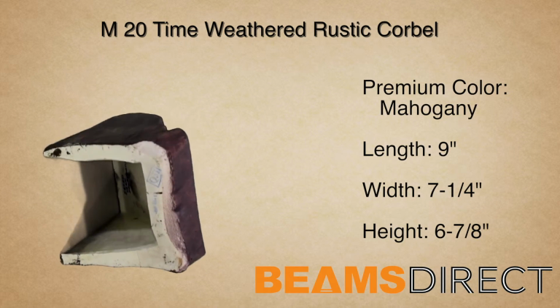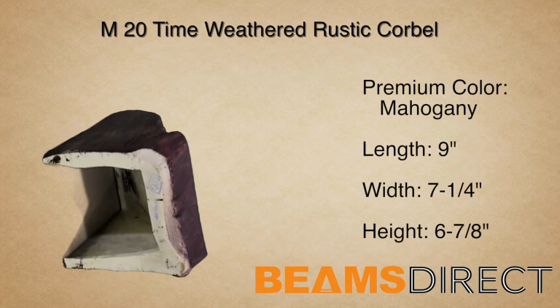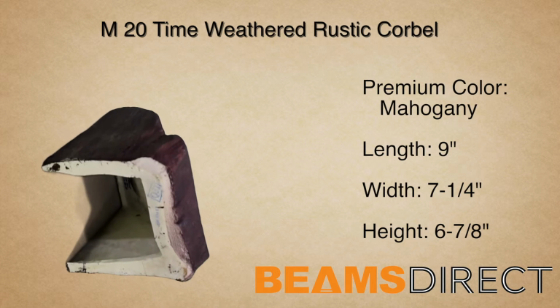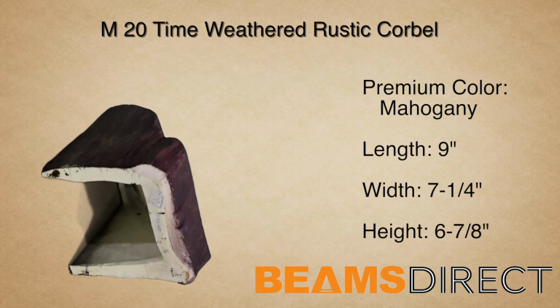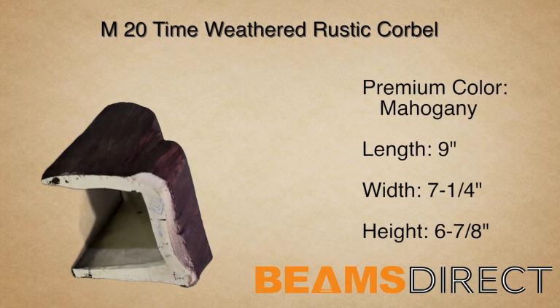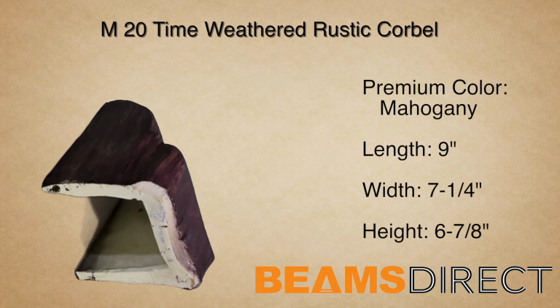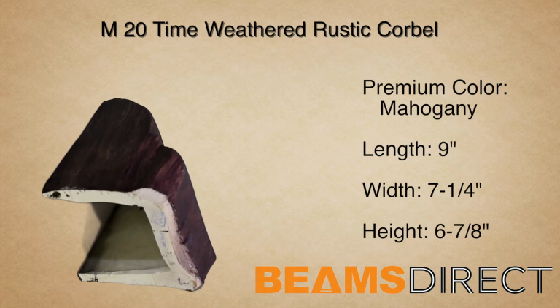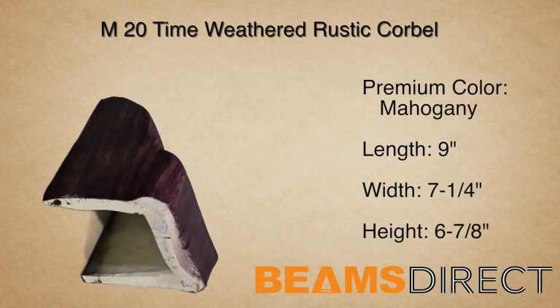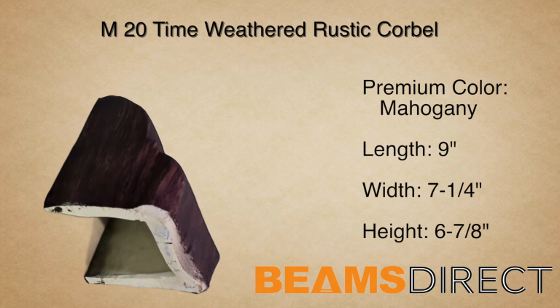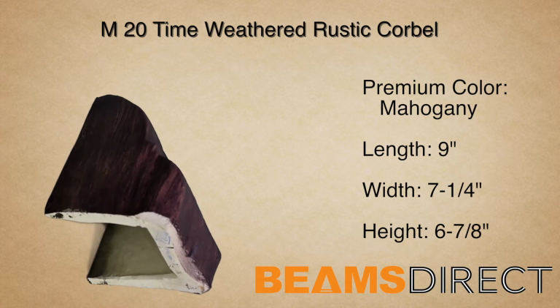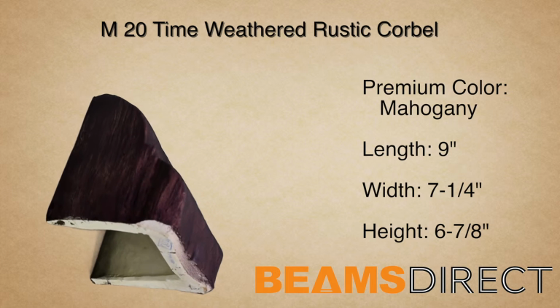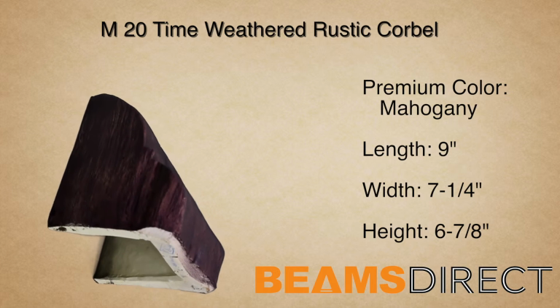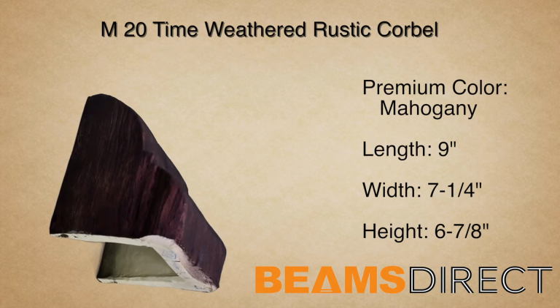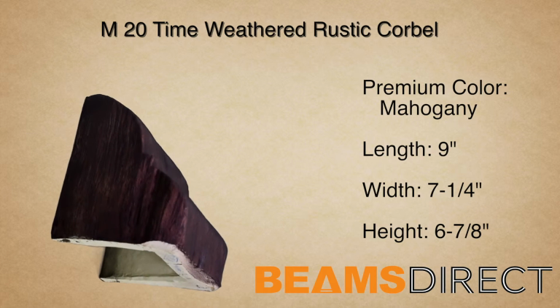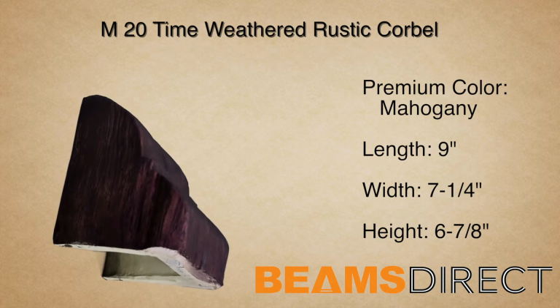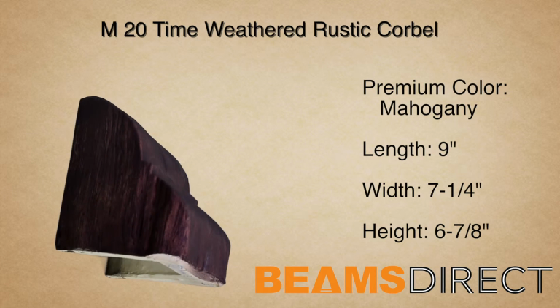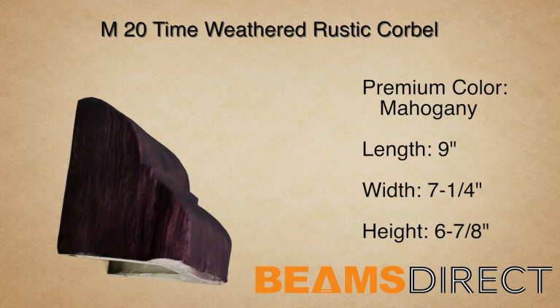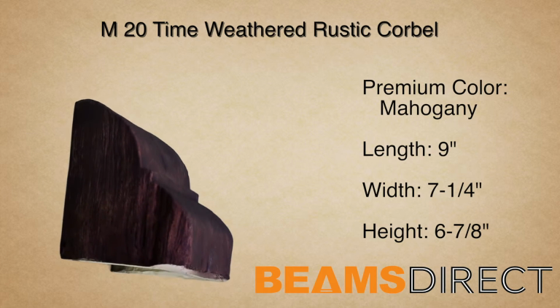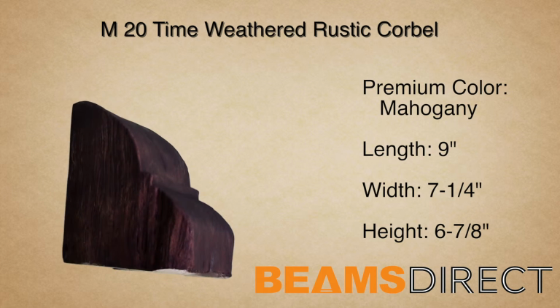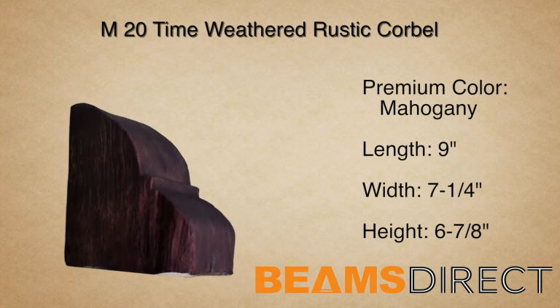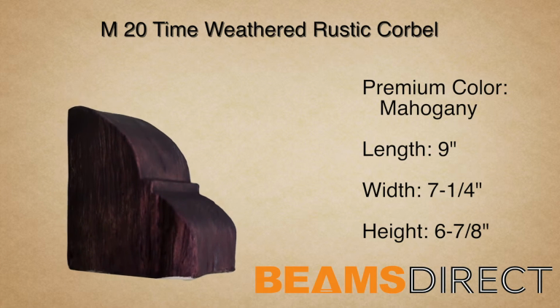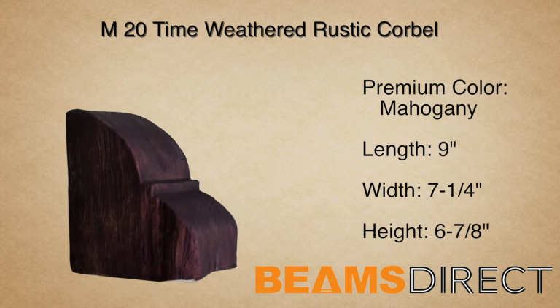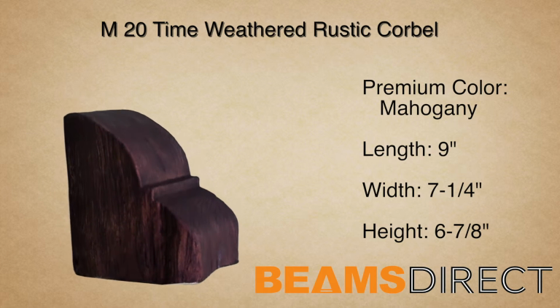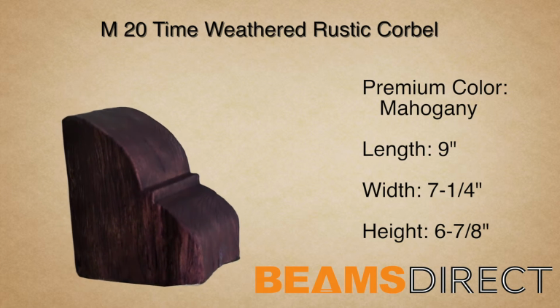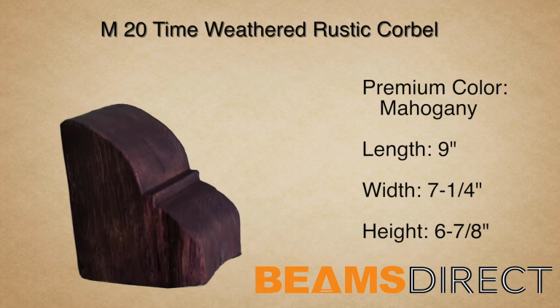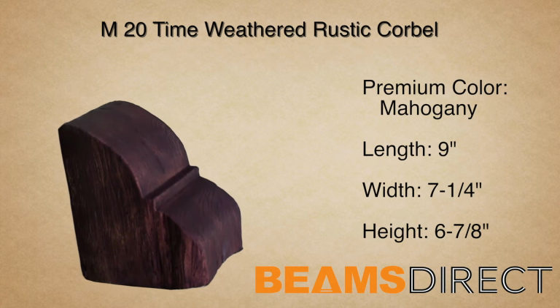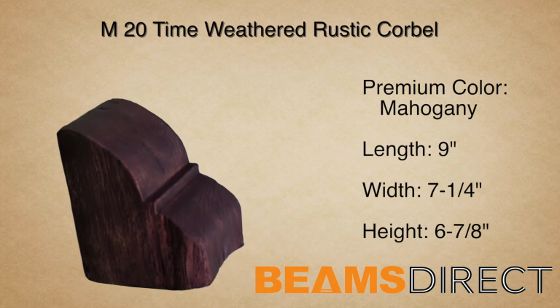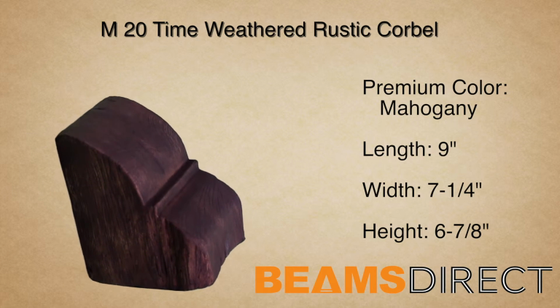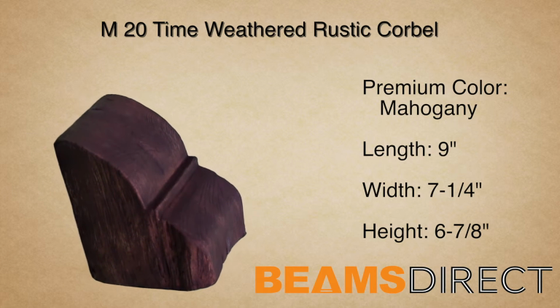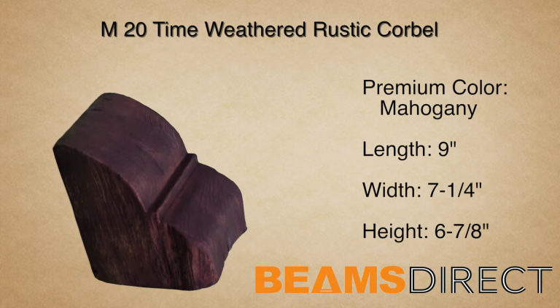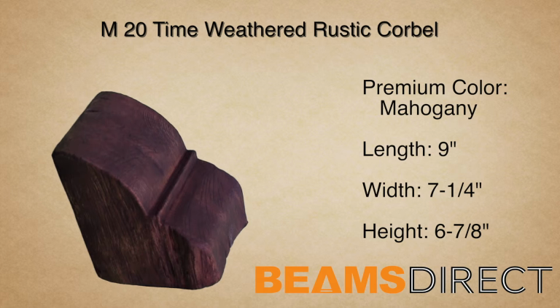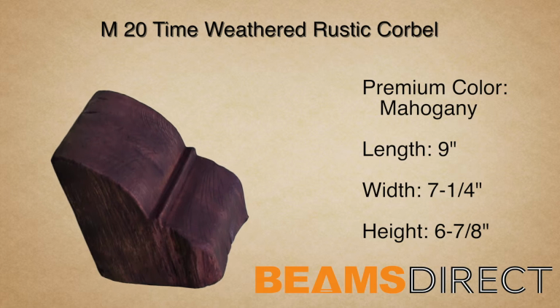Again, this is our M20 Time Weathered Corbel, finished in our premium mahogany stain.